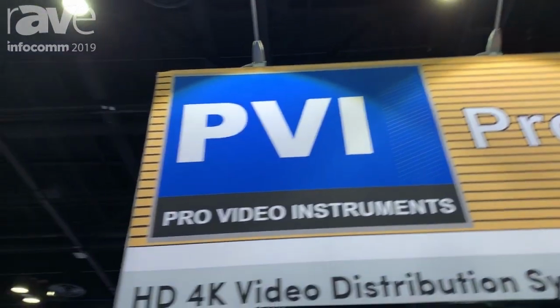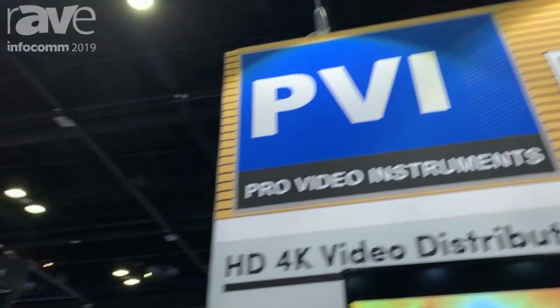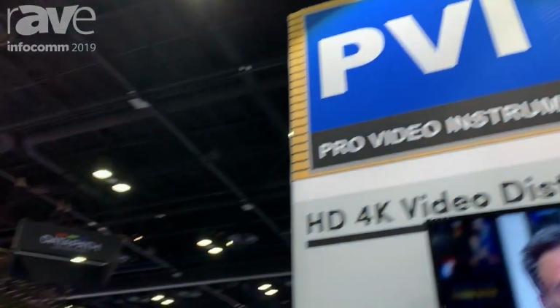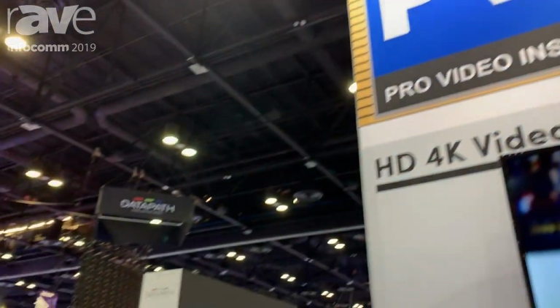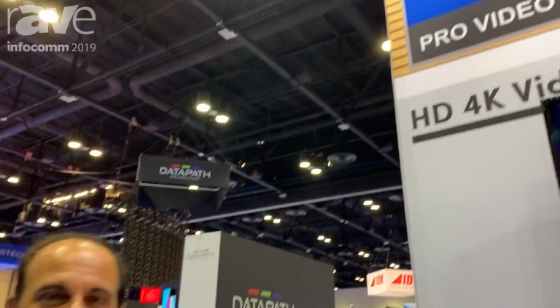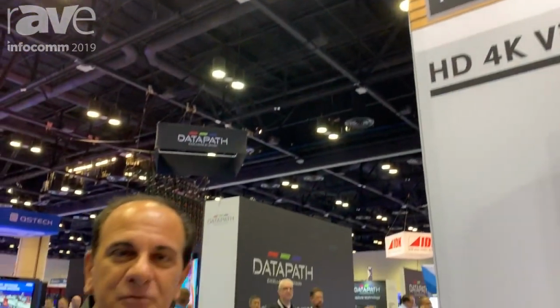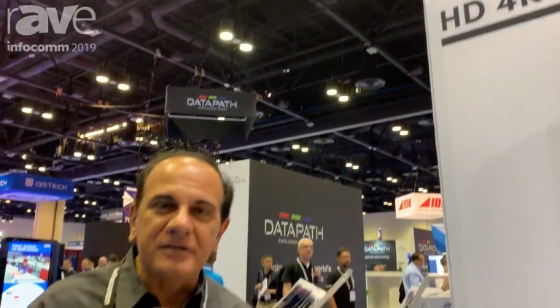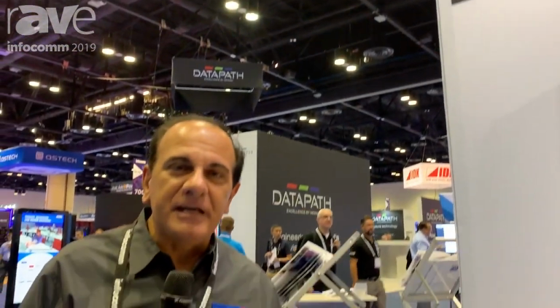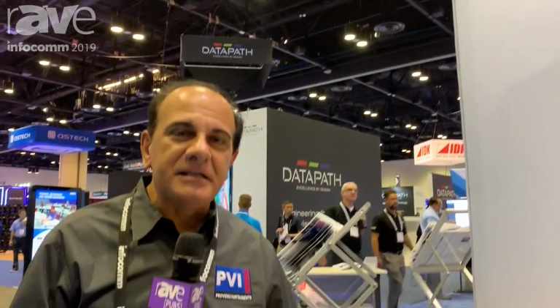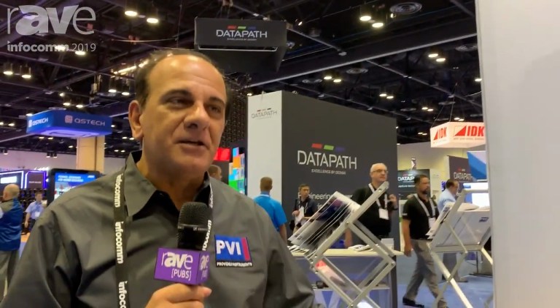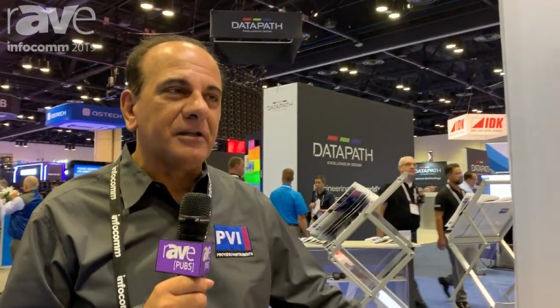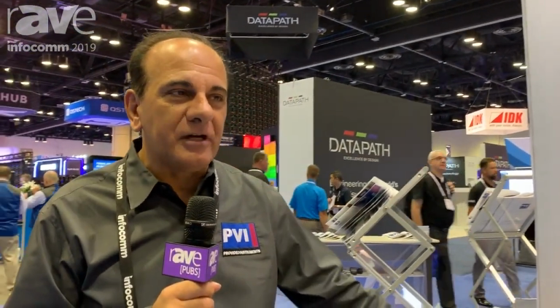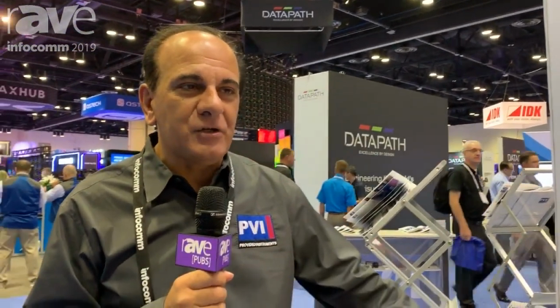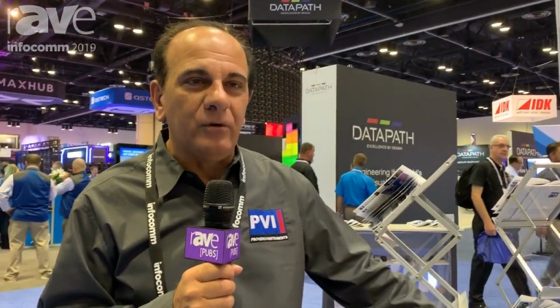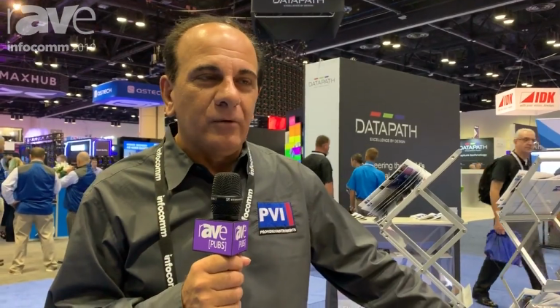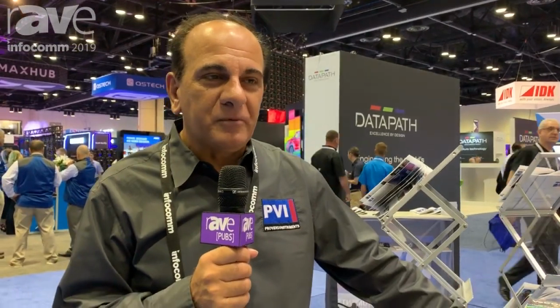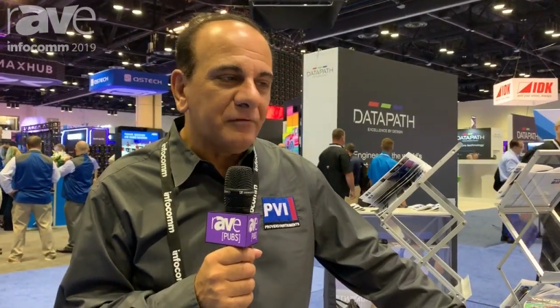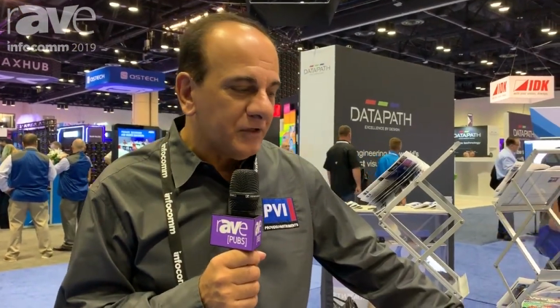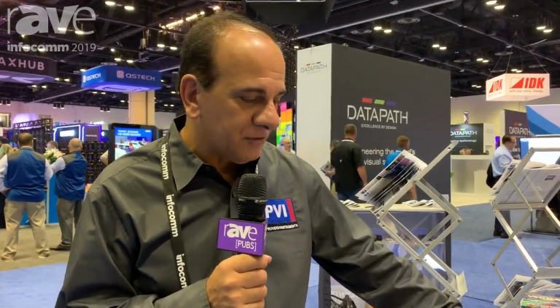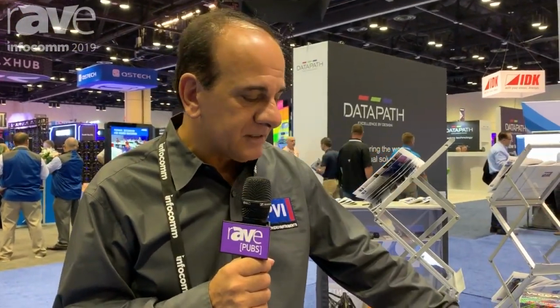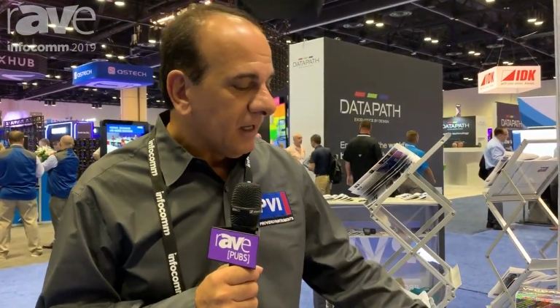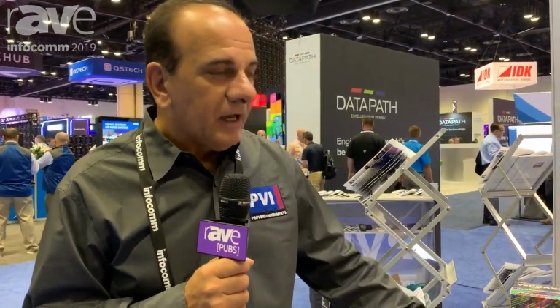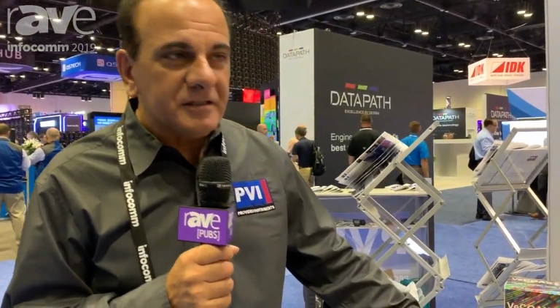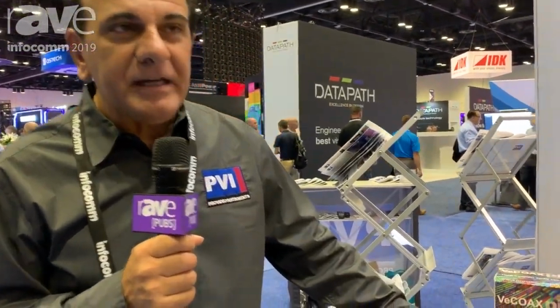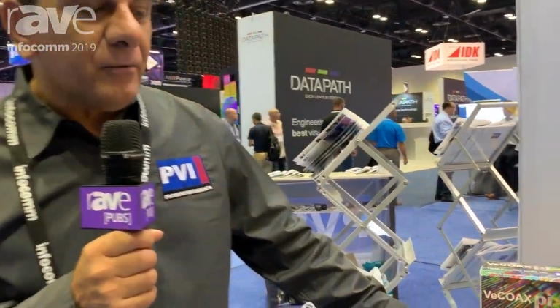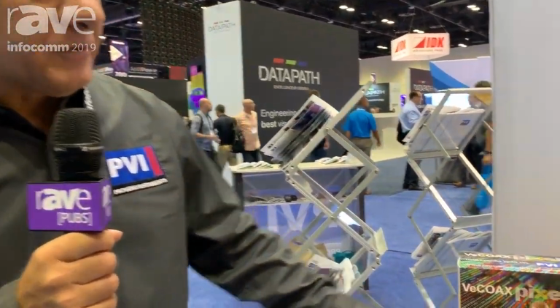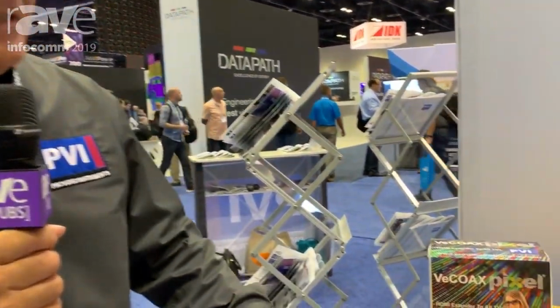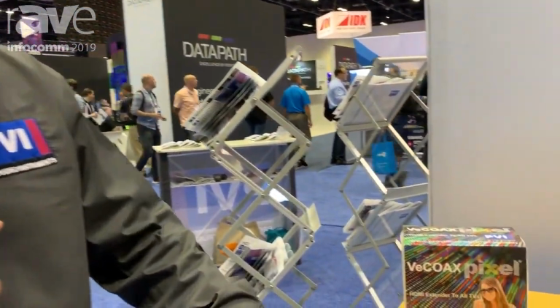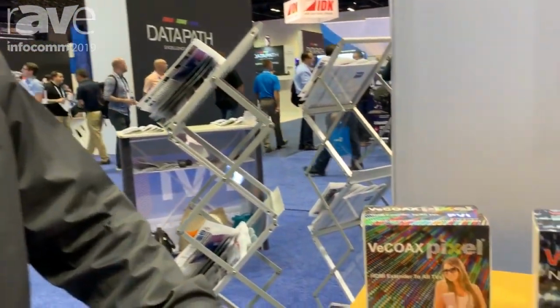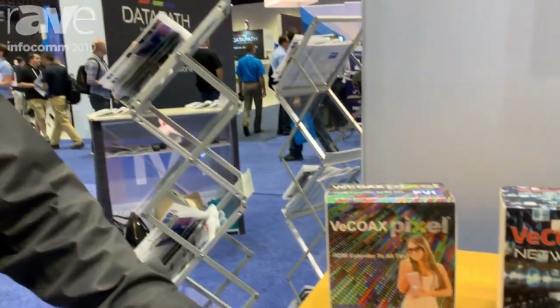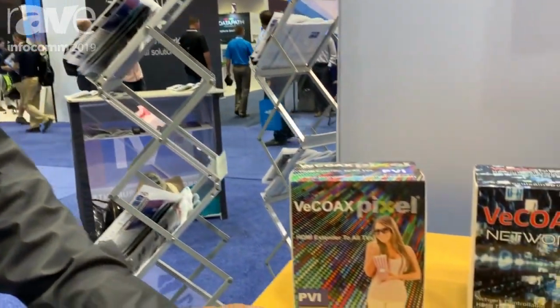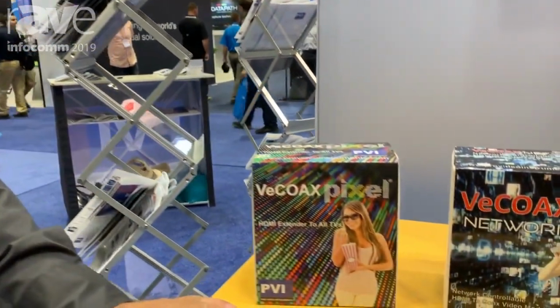Welcome to Infocom 2019 here at the Trace Show with ProVideo Instruments. This year we are presenting the VCOAX Pixel.